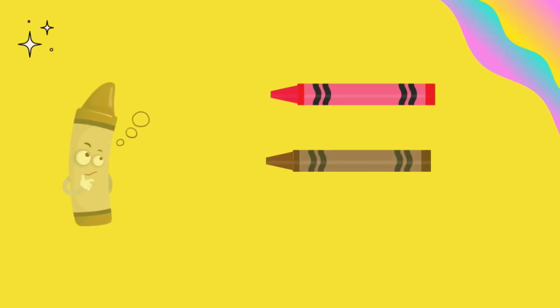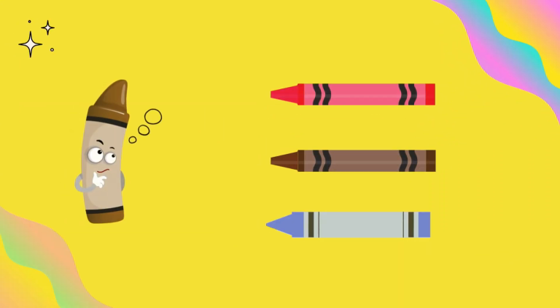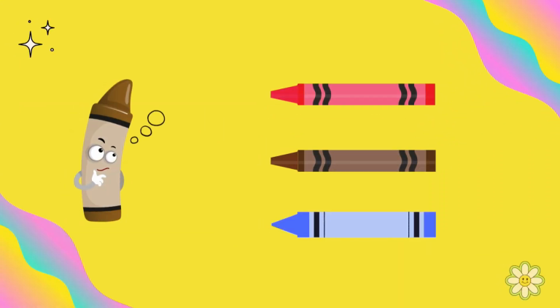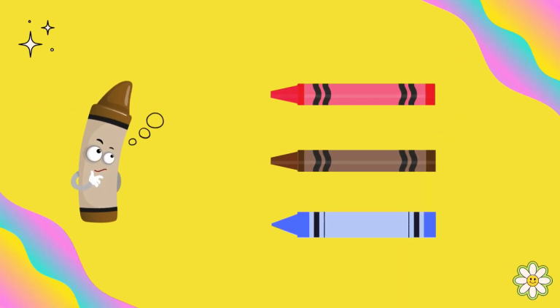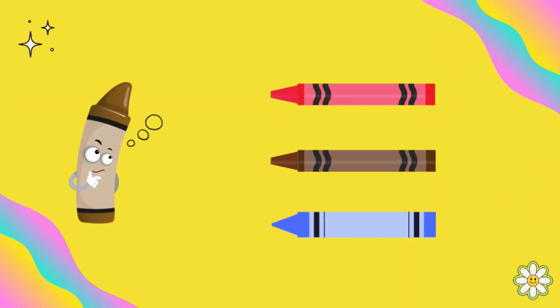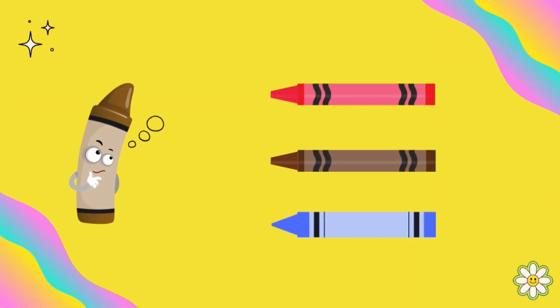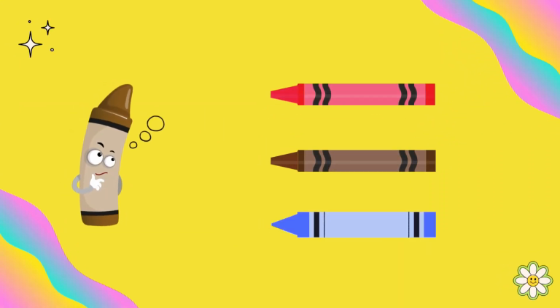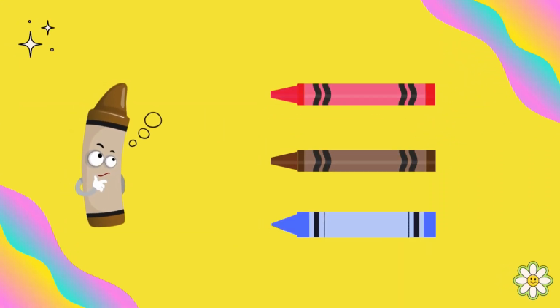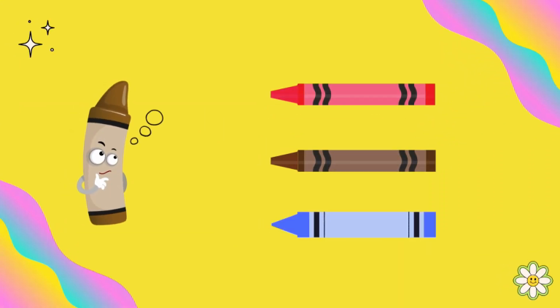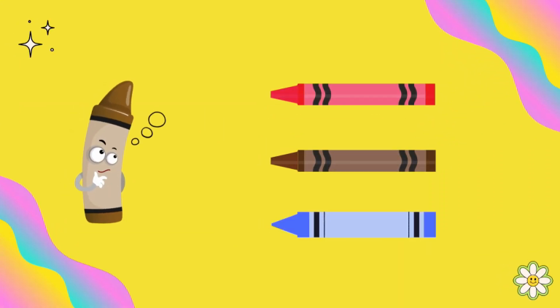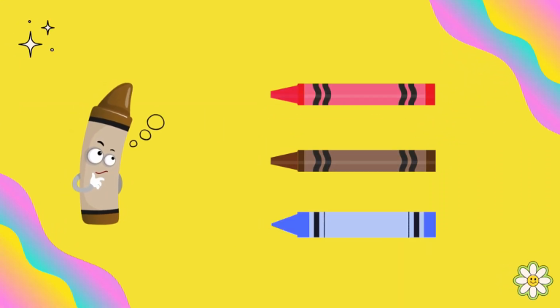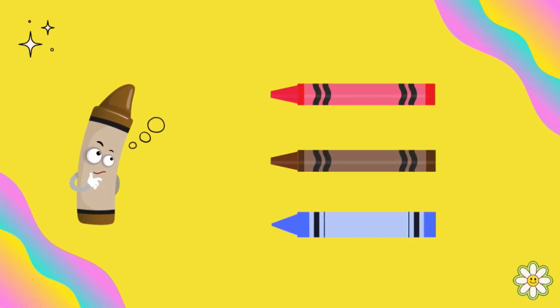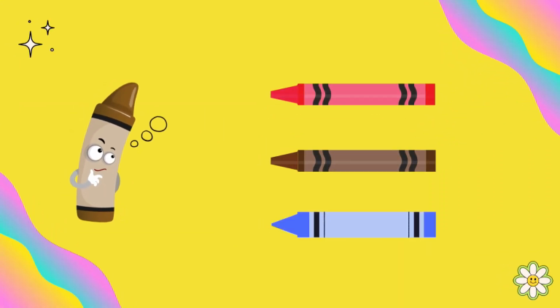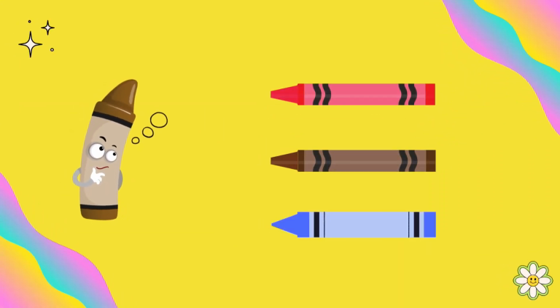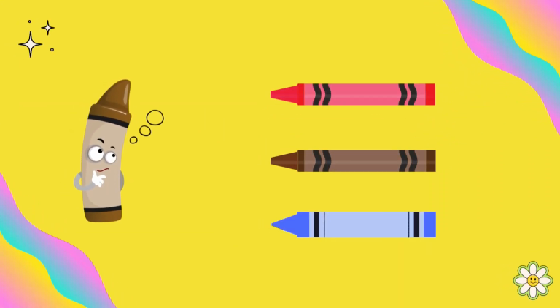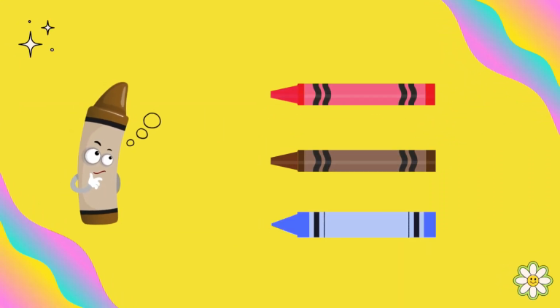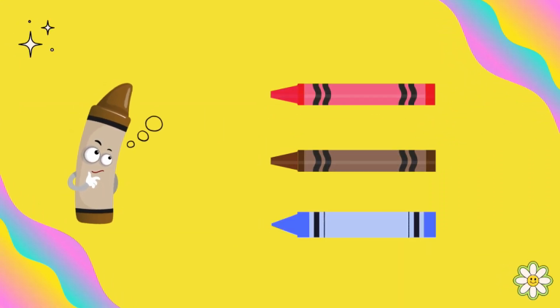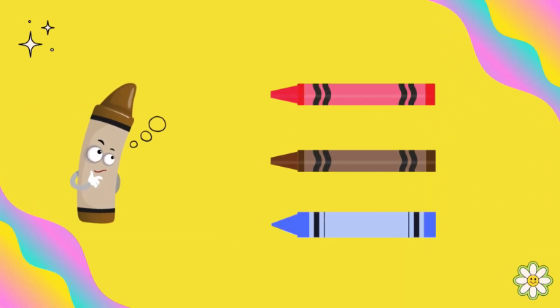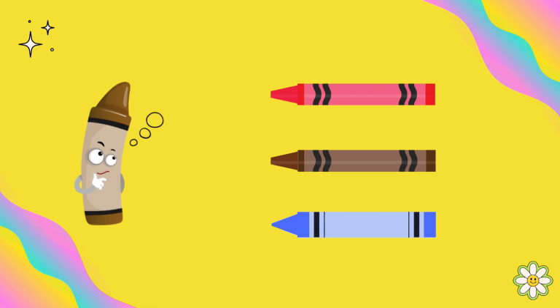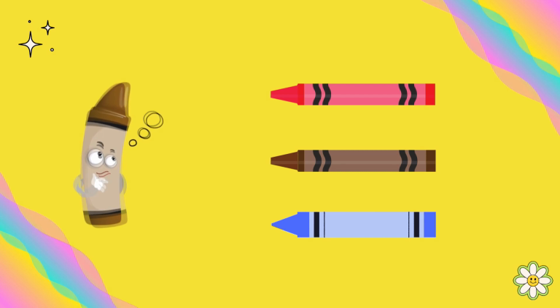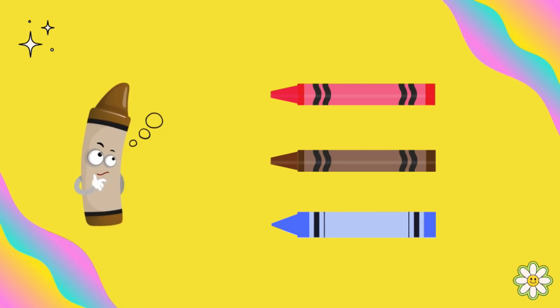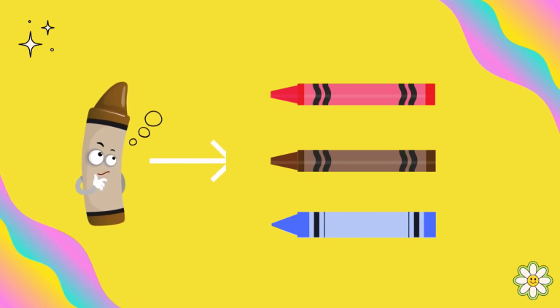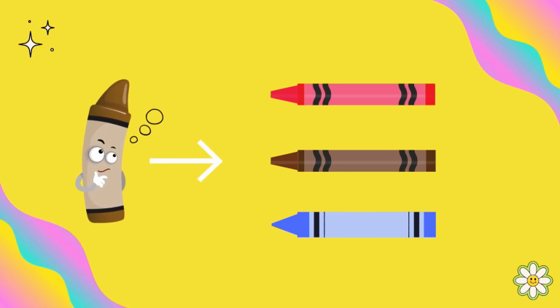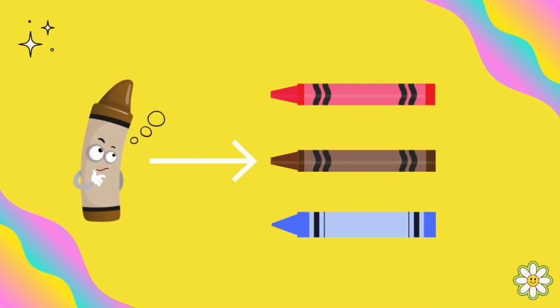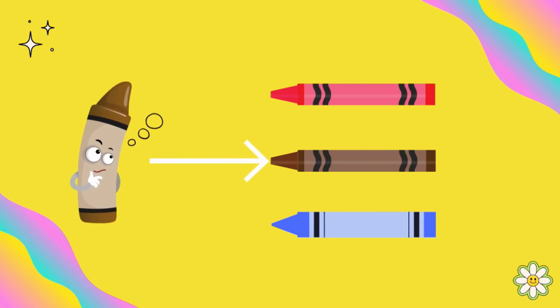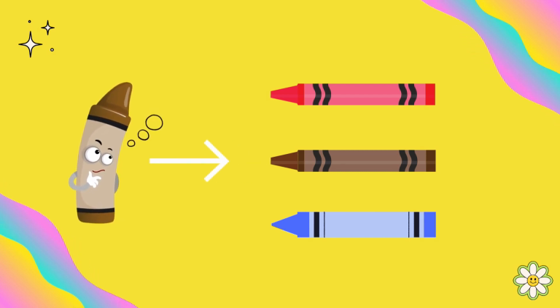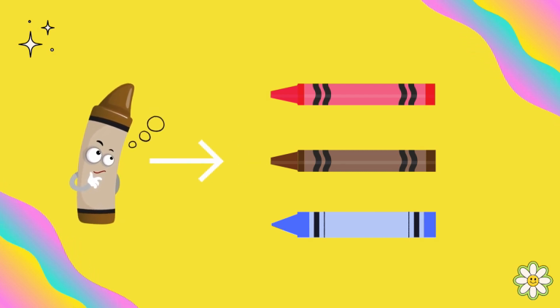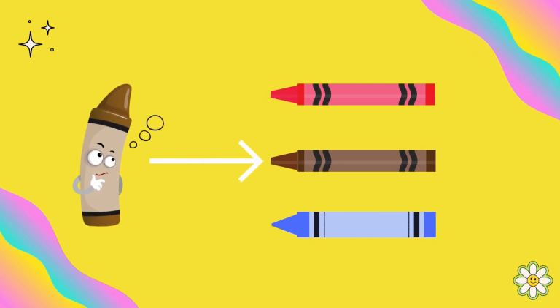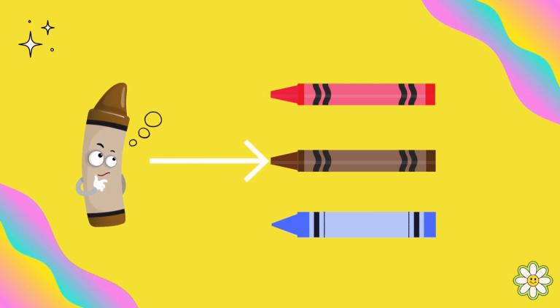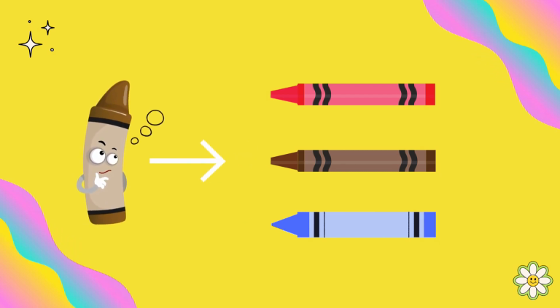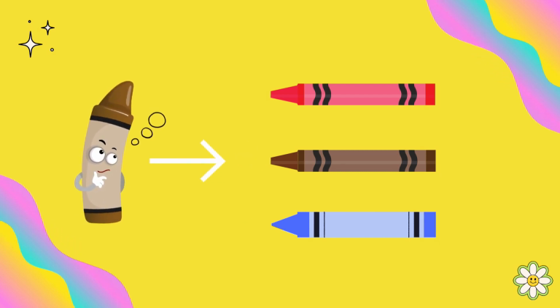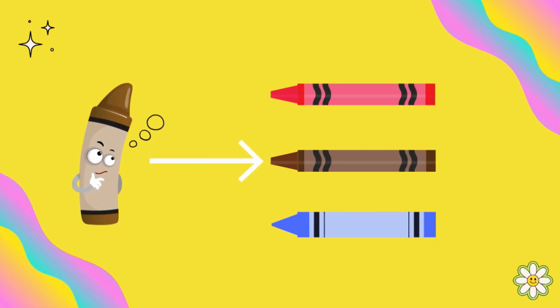Which crayon do you think matches me? Absolutely, this is the brown color.